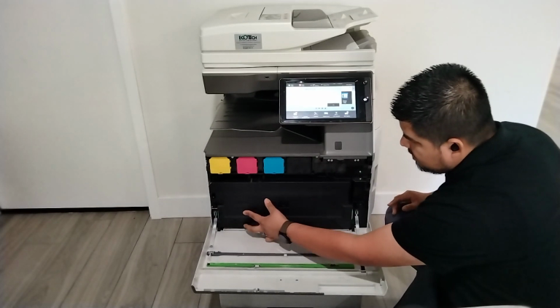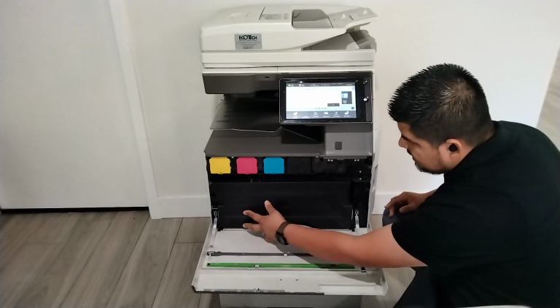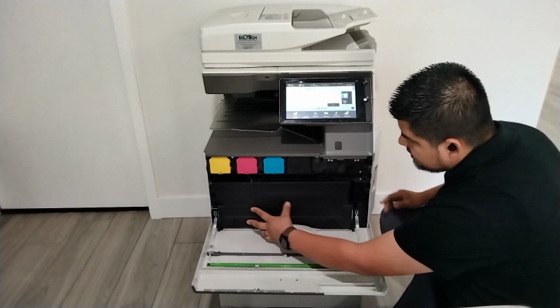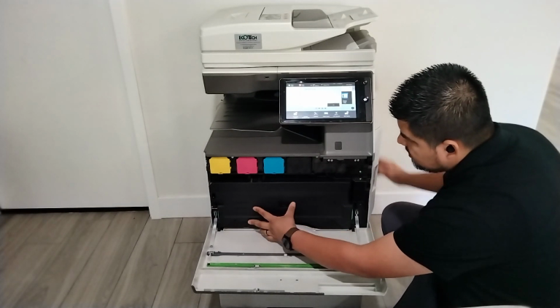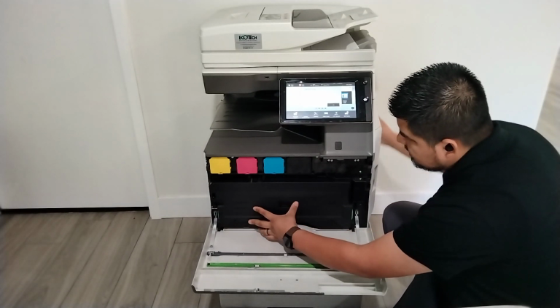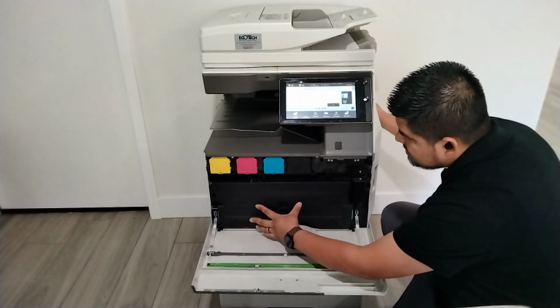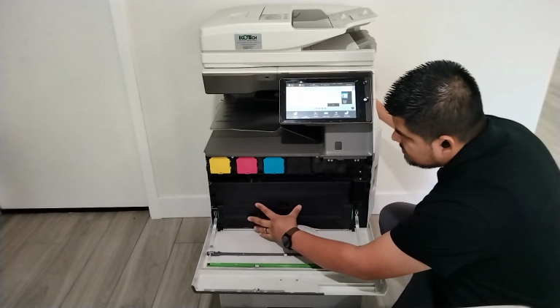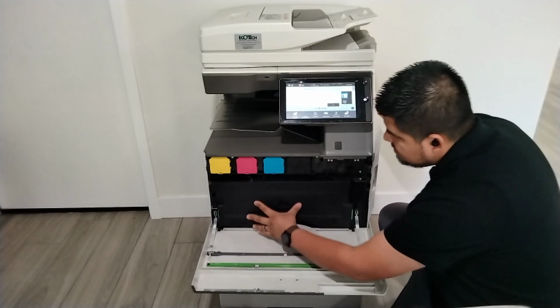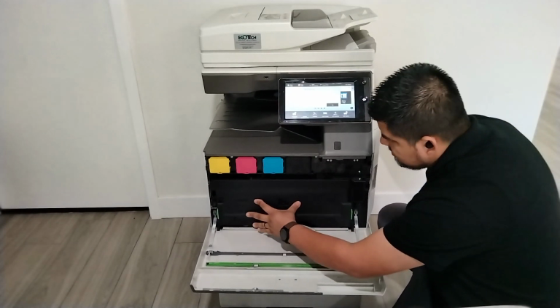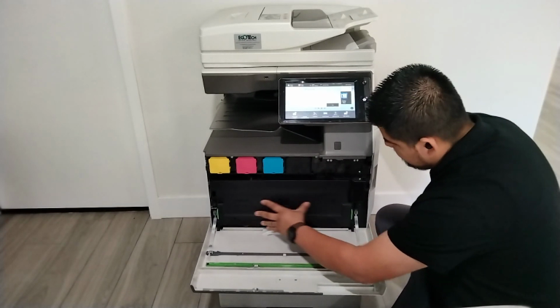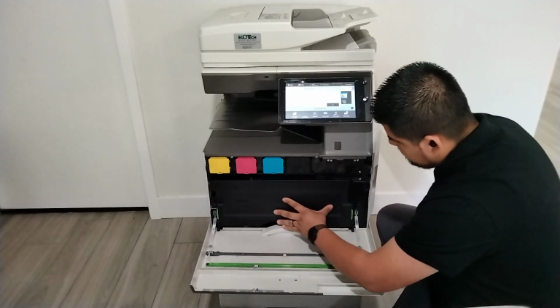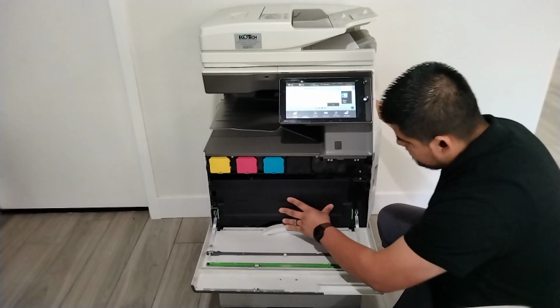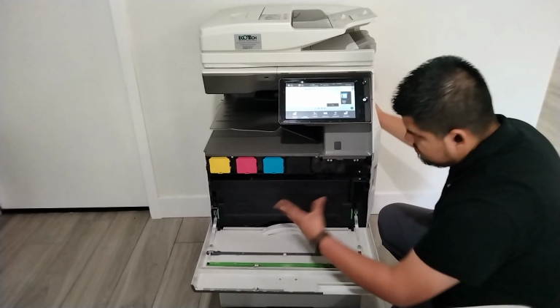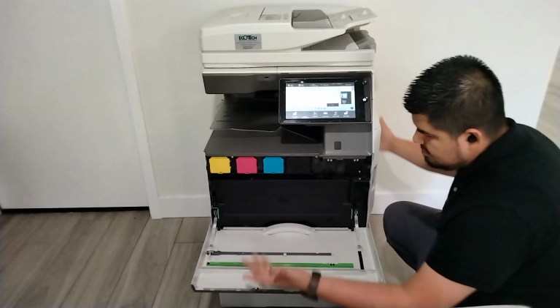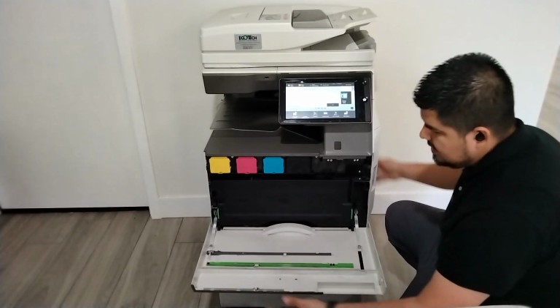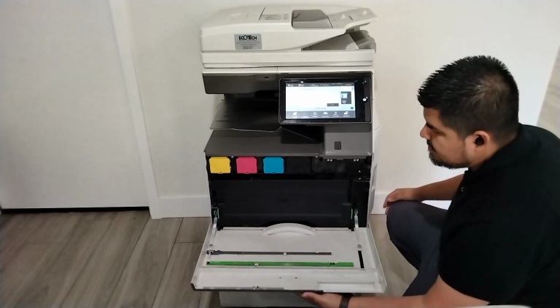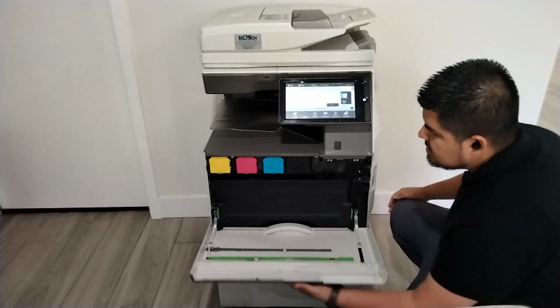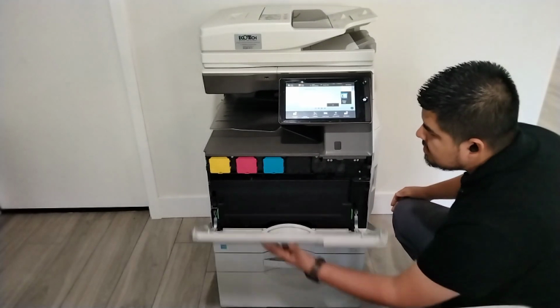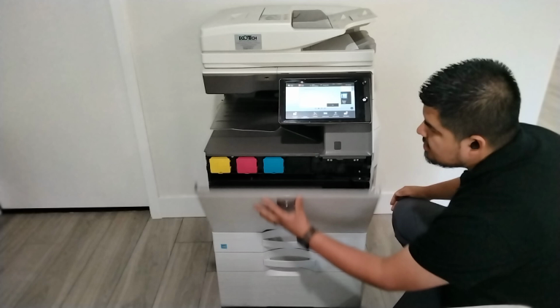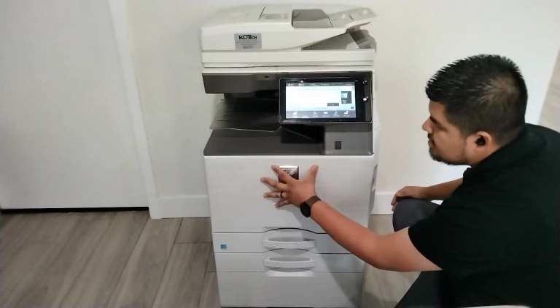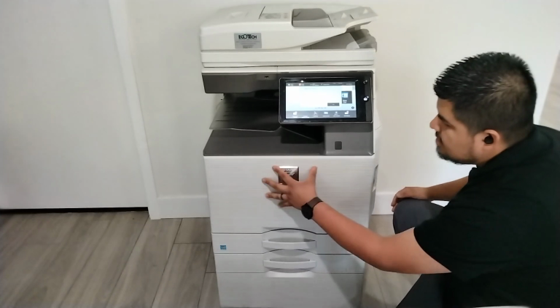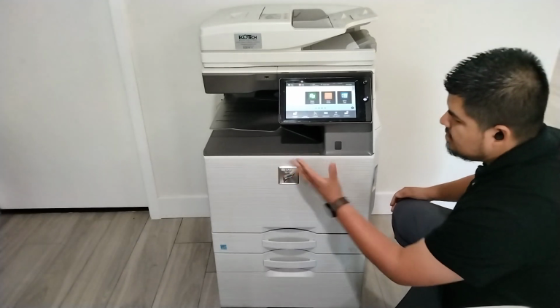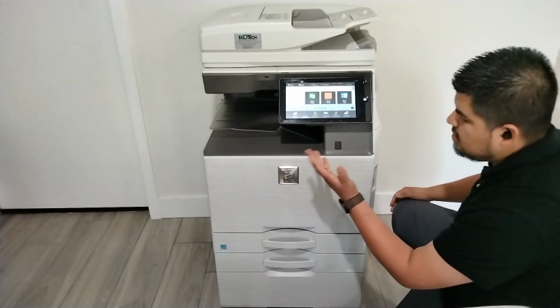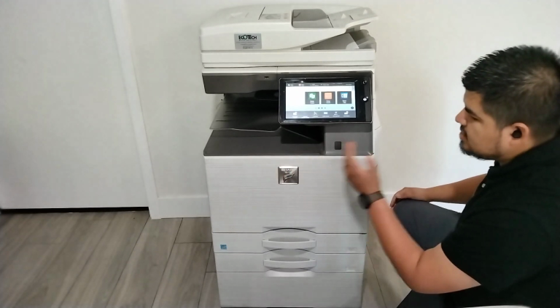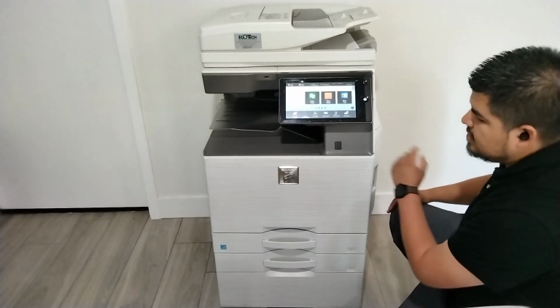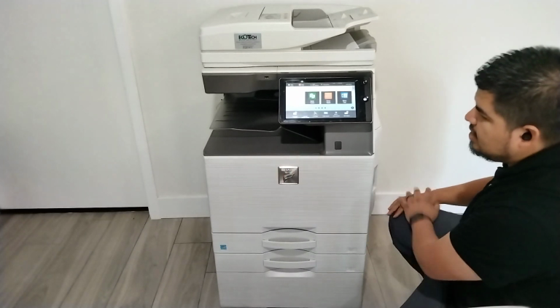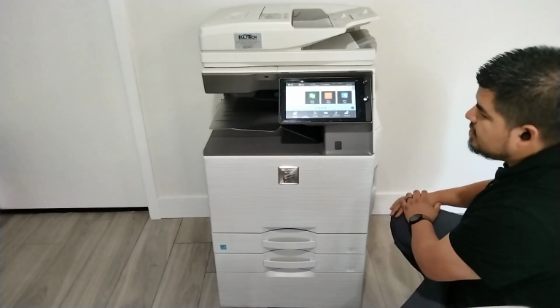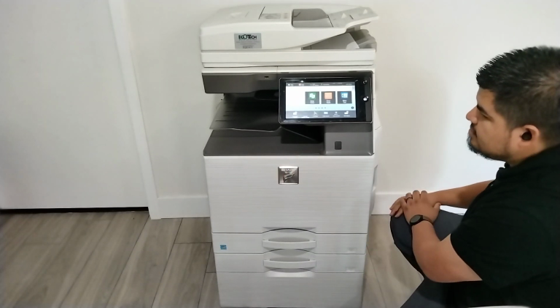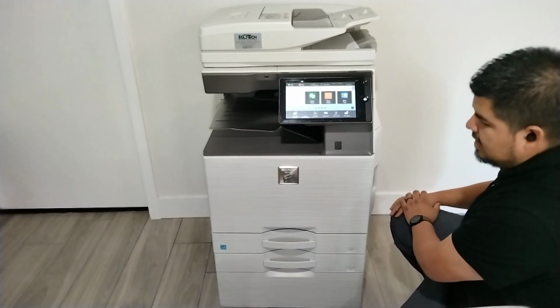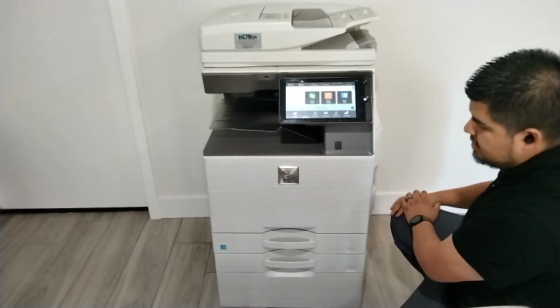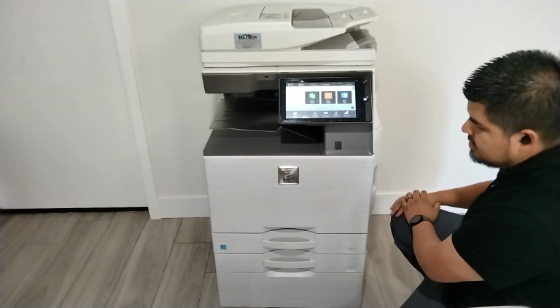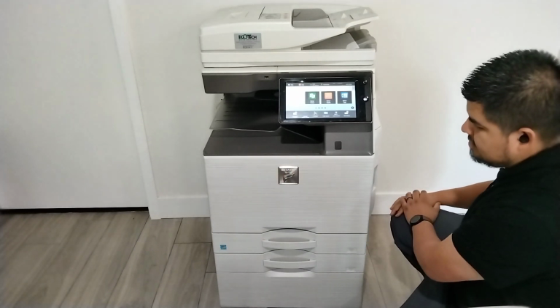You can hear two clicks. Easy peasy. Close the front cover and you're done.